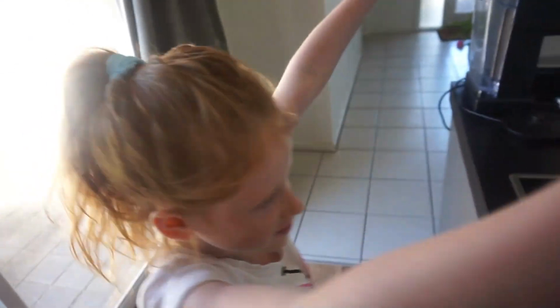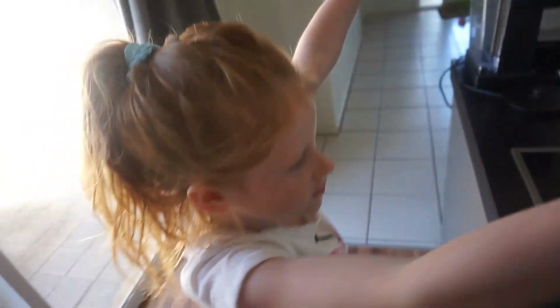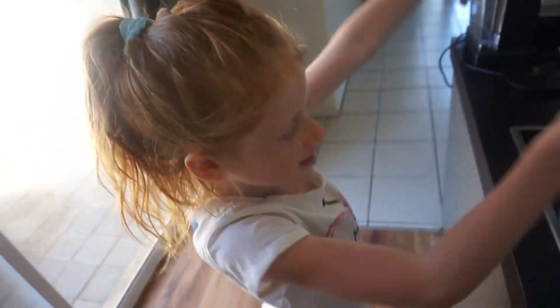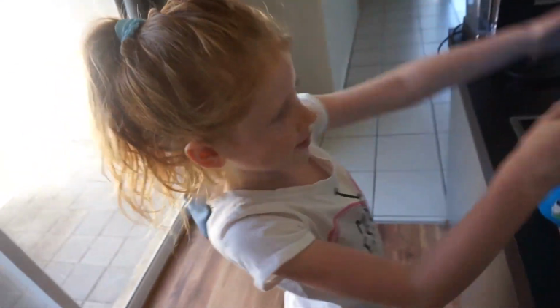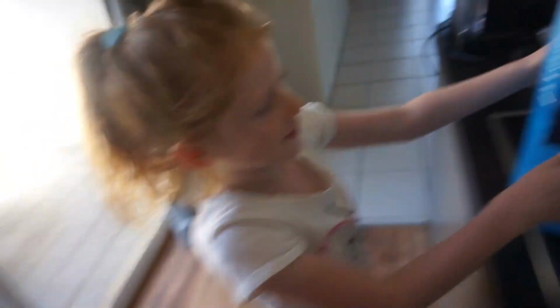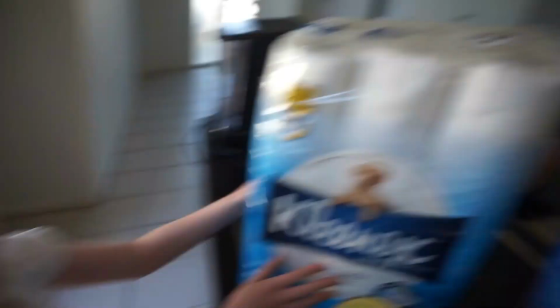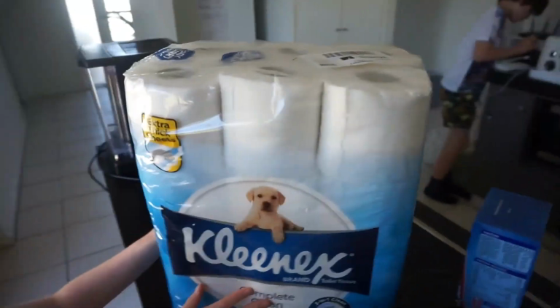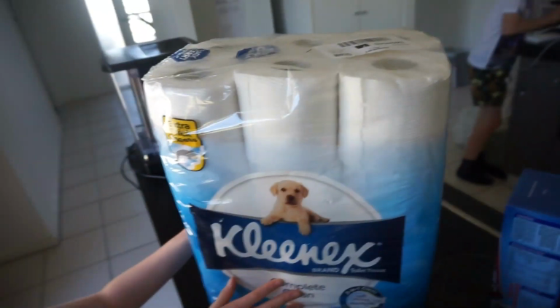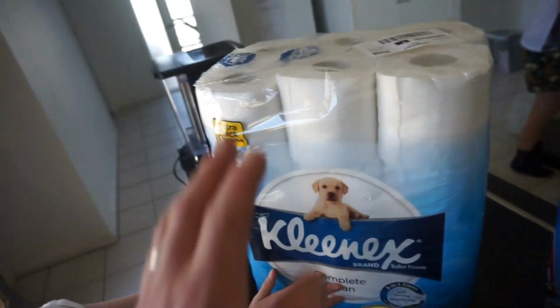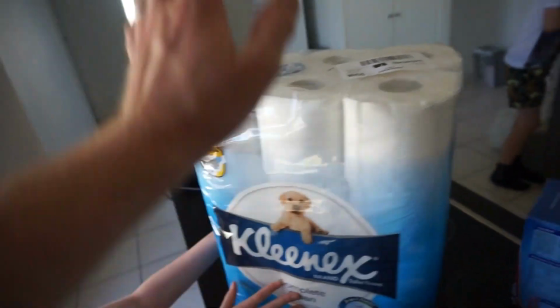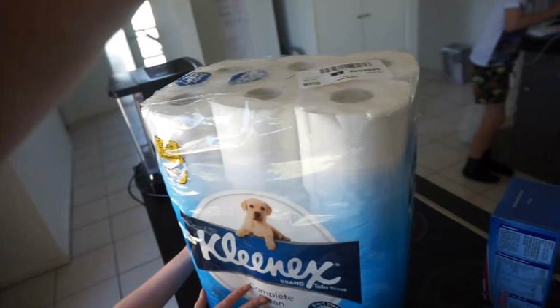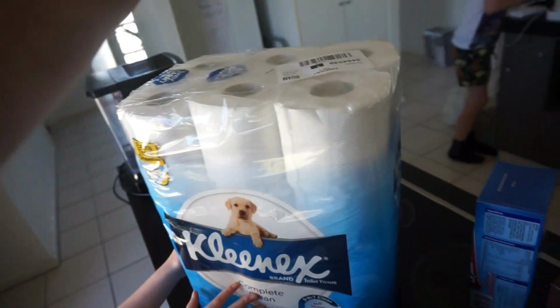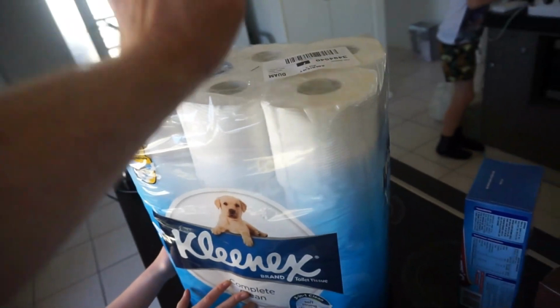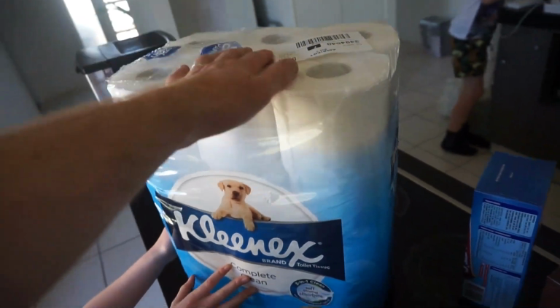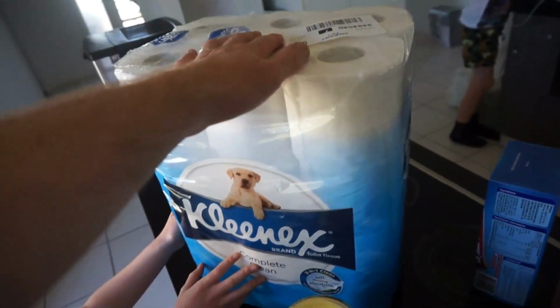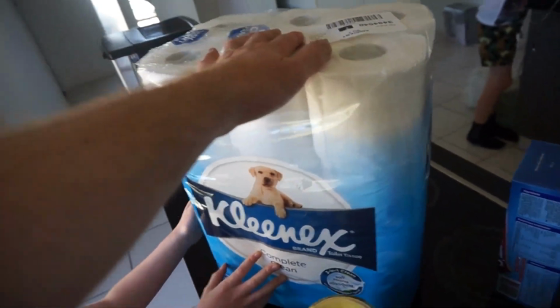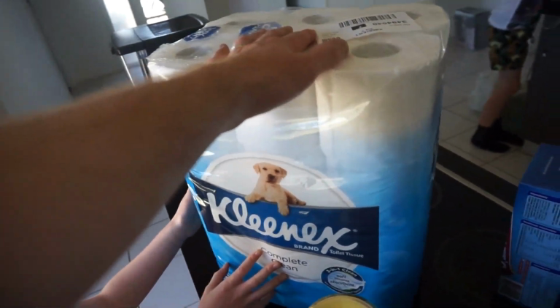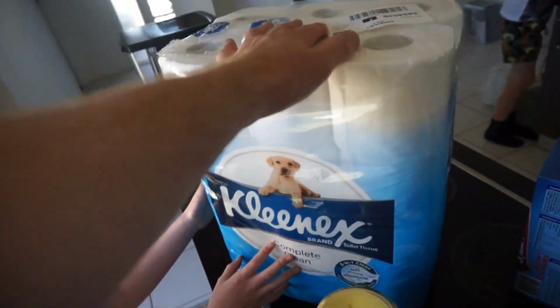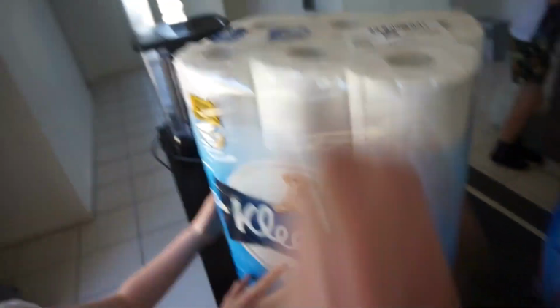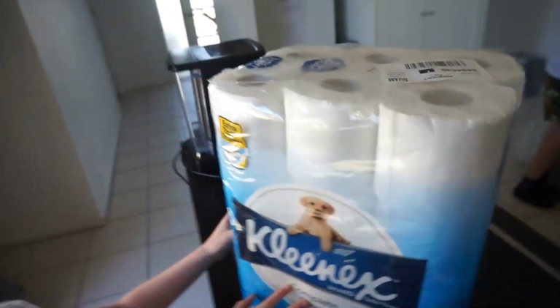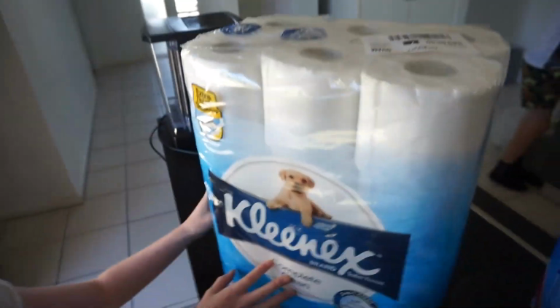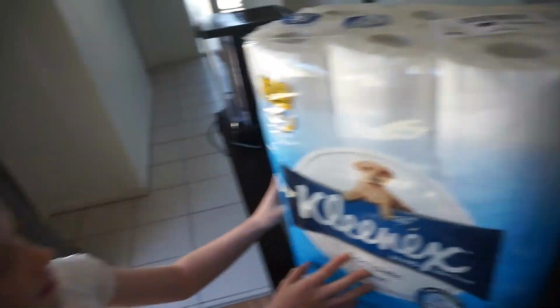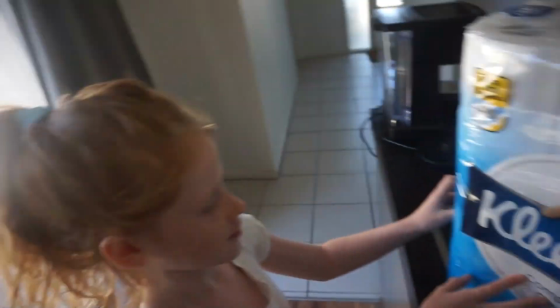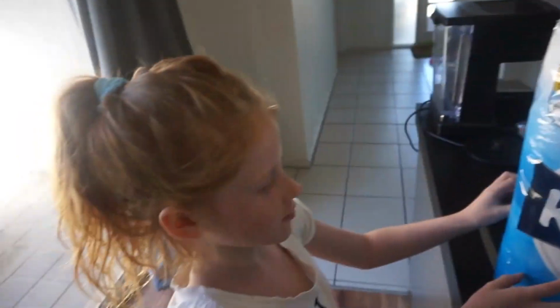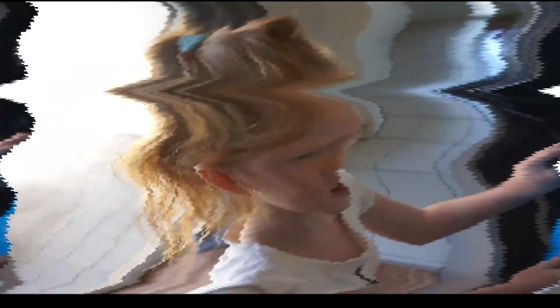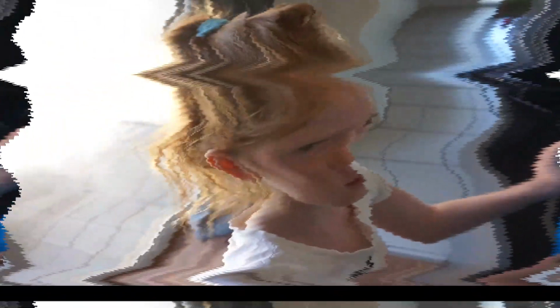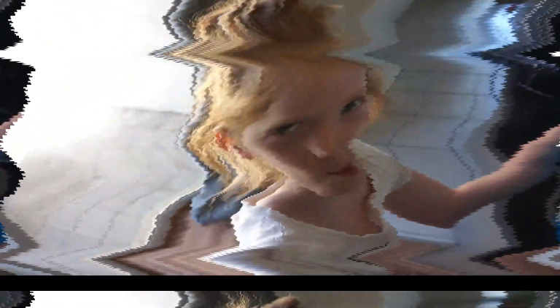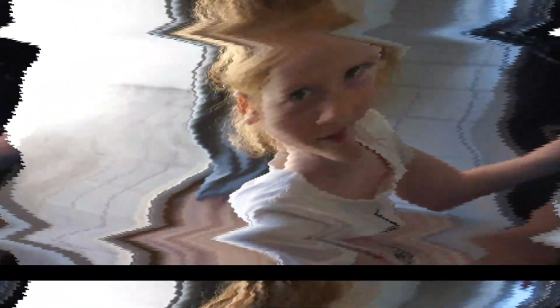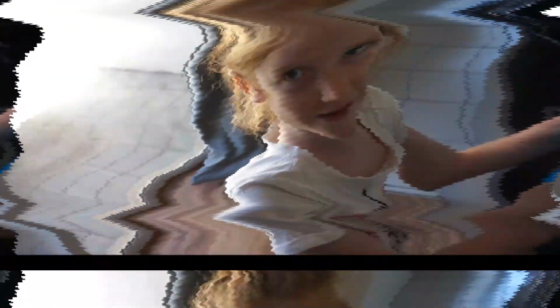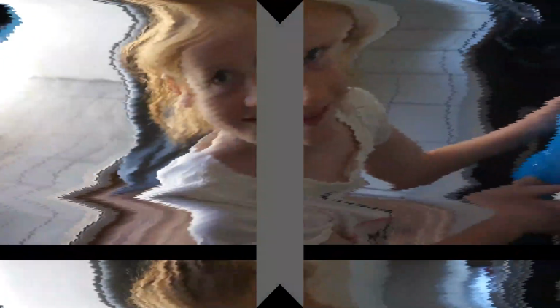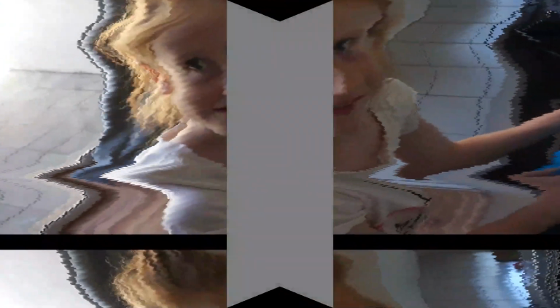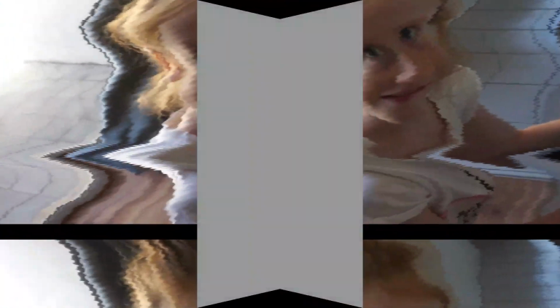Toilet paper. And why do we need this? Toilet paper — that's right.